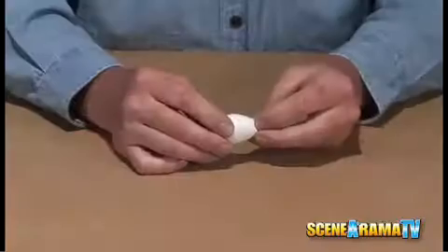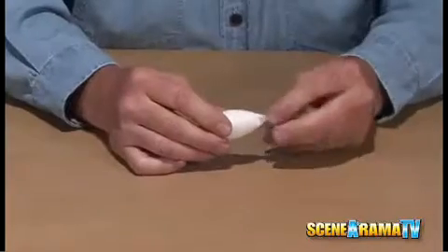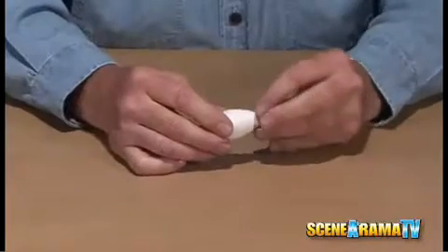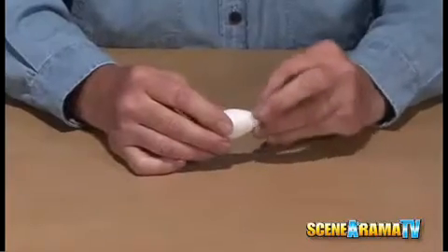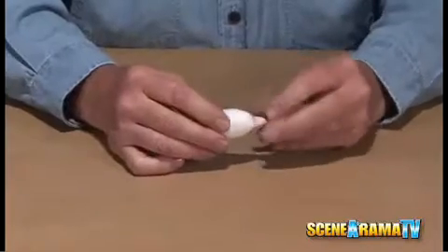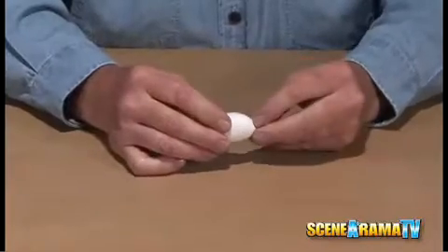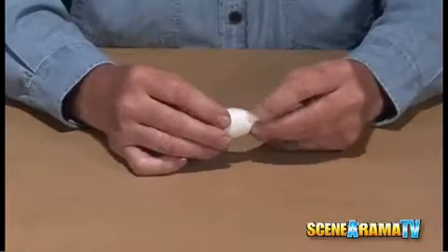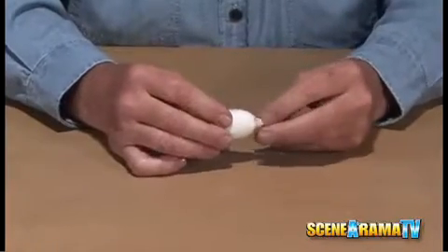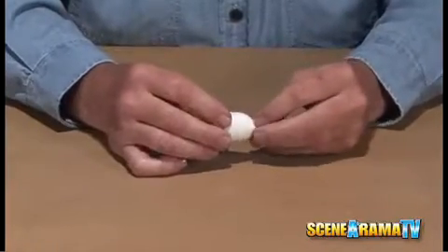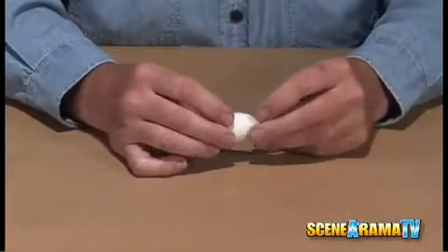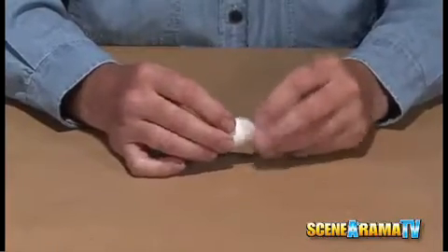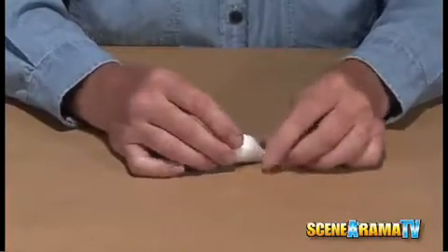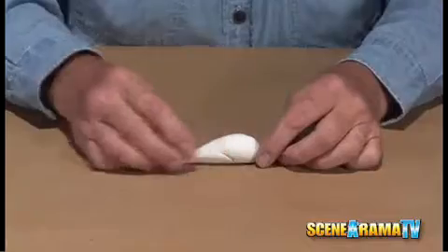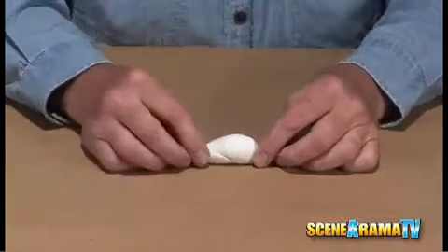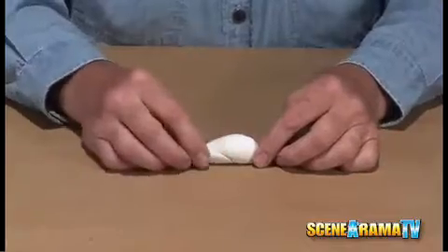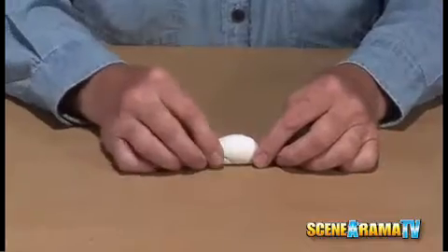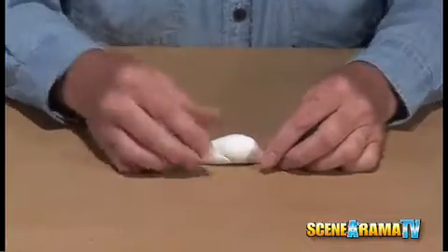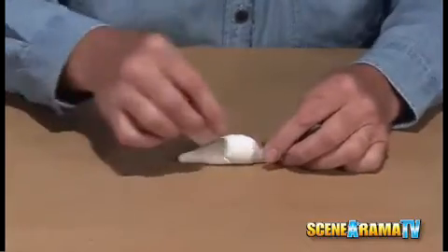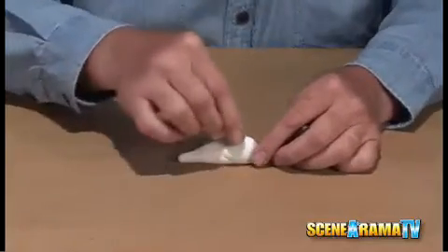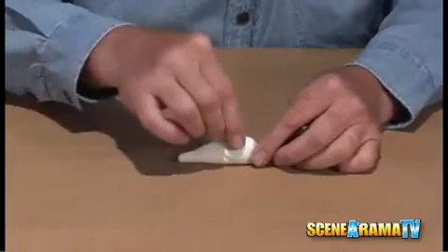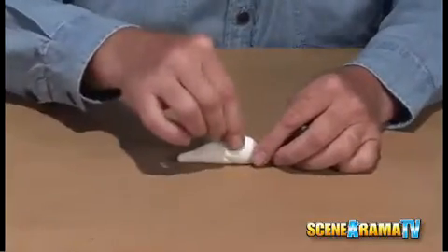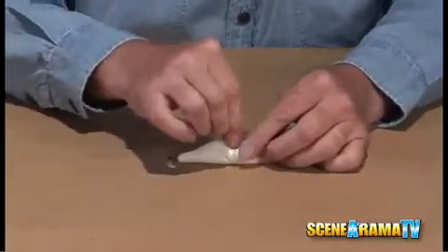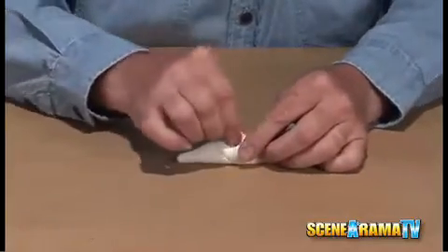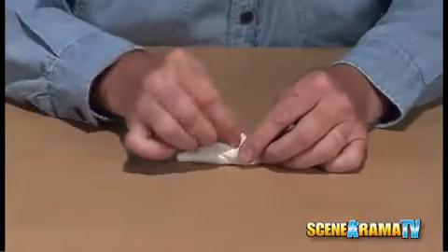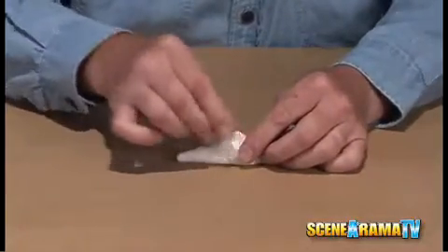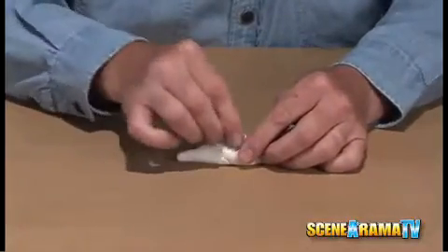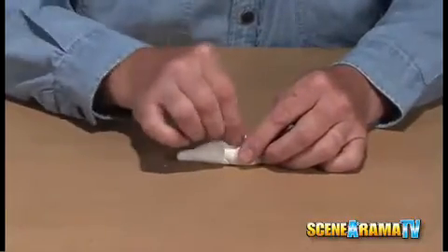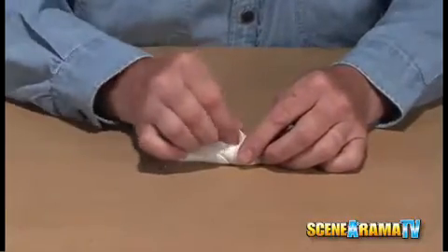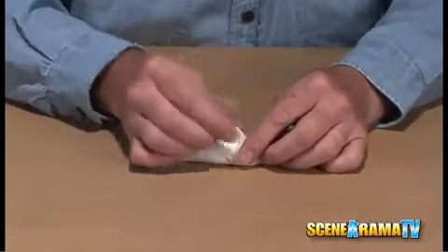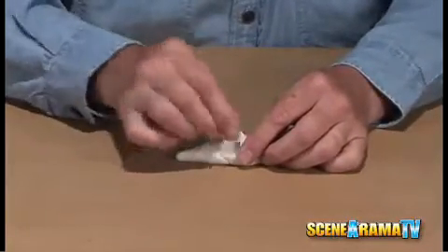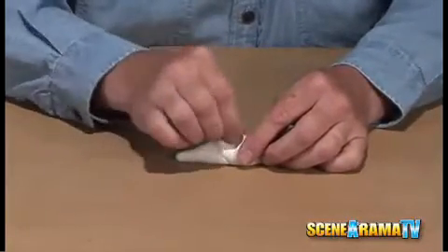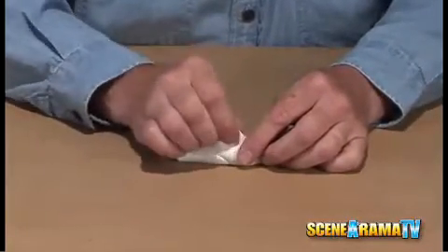Then pinch the nose up in front and pinch it up on the top. That gives you that upper fin.